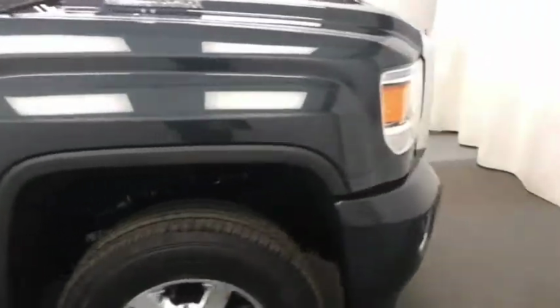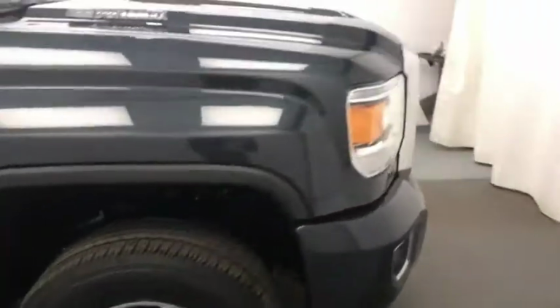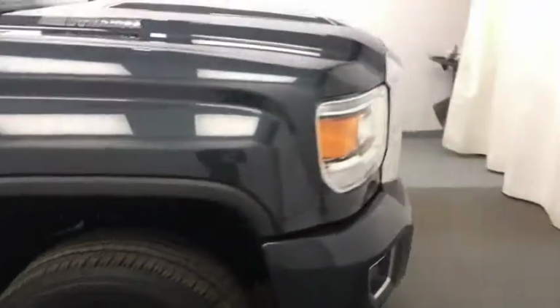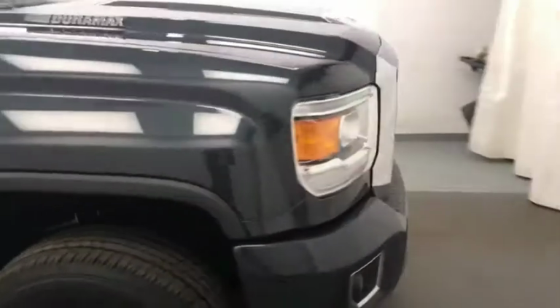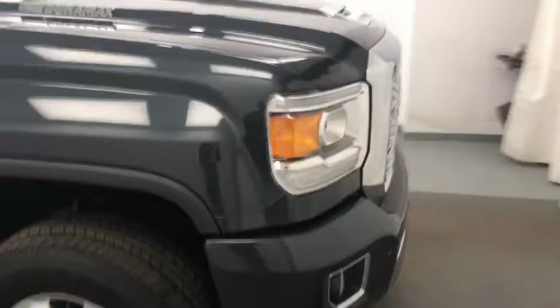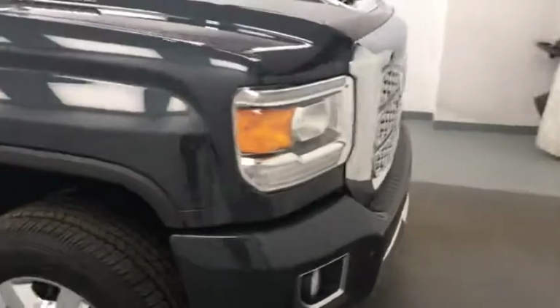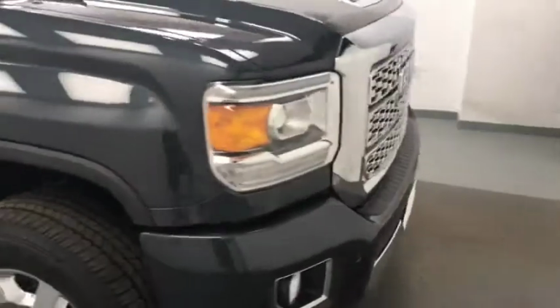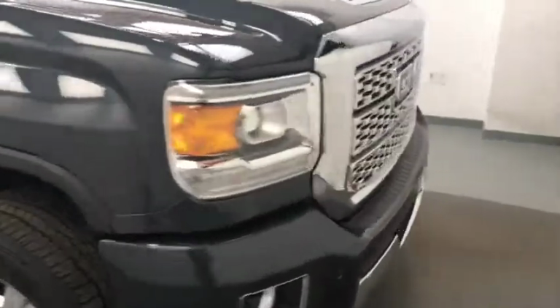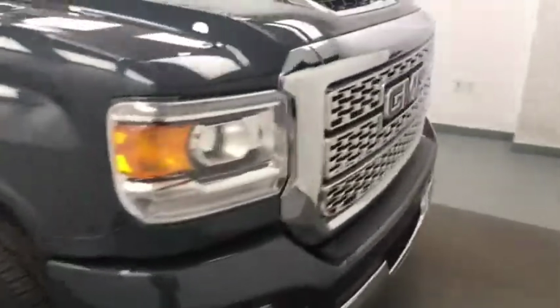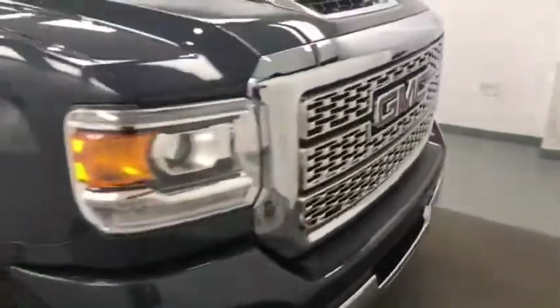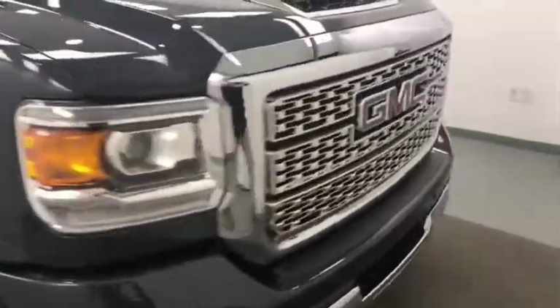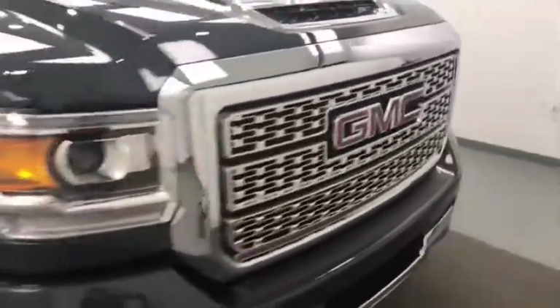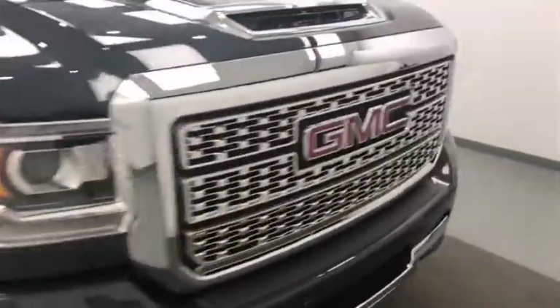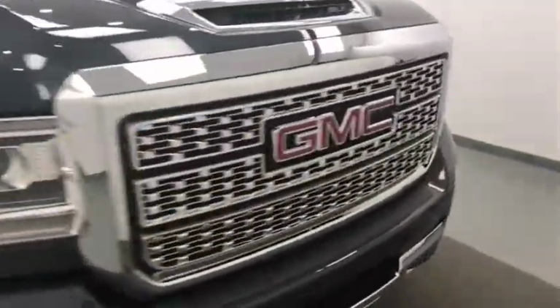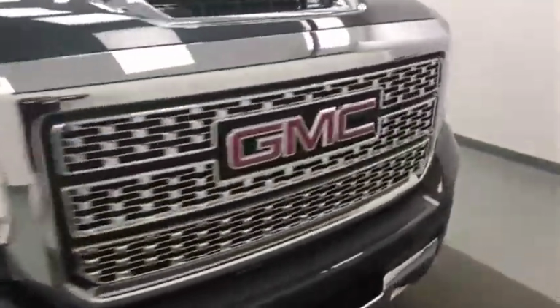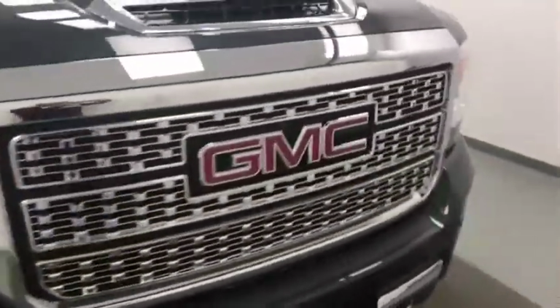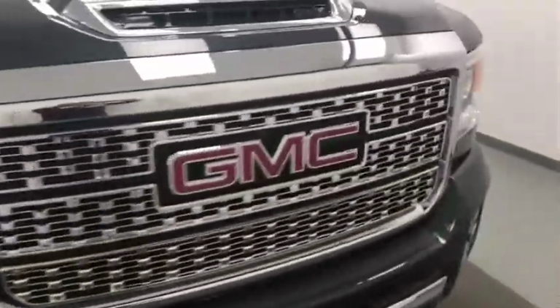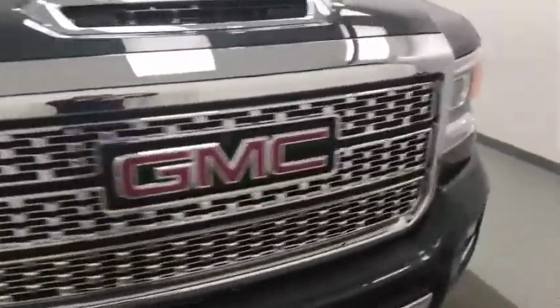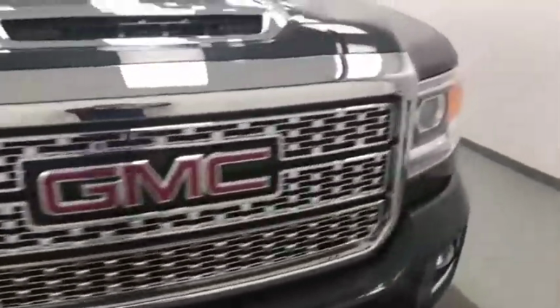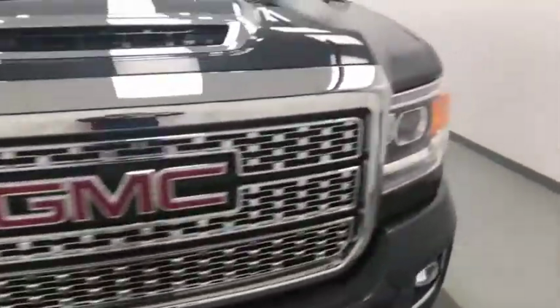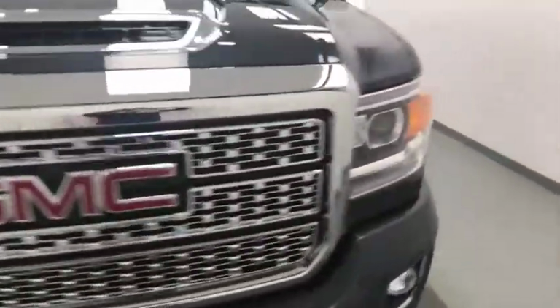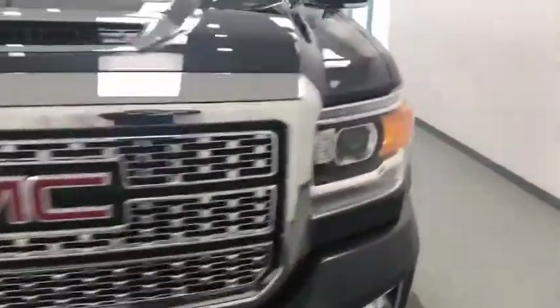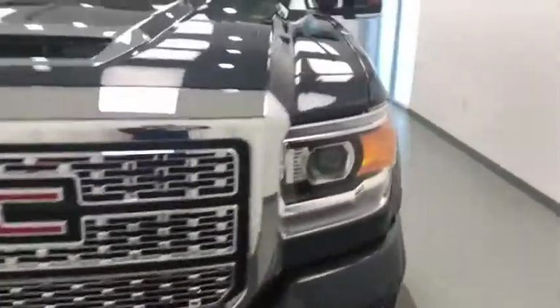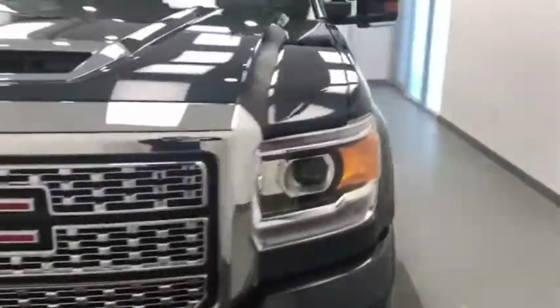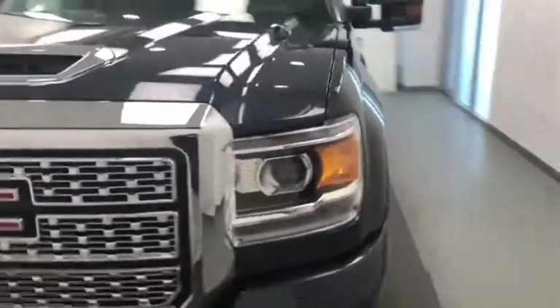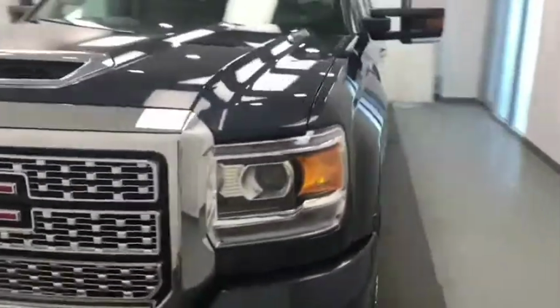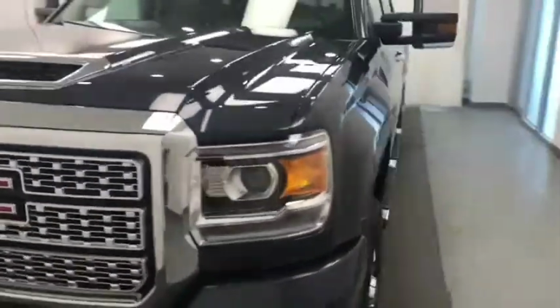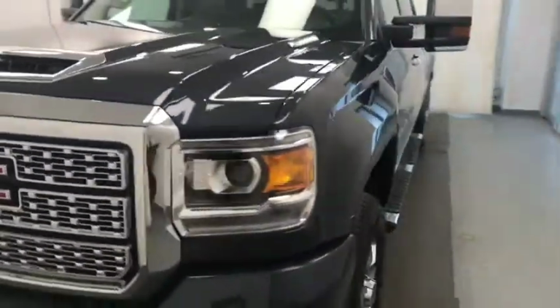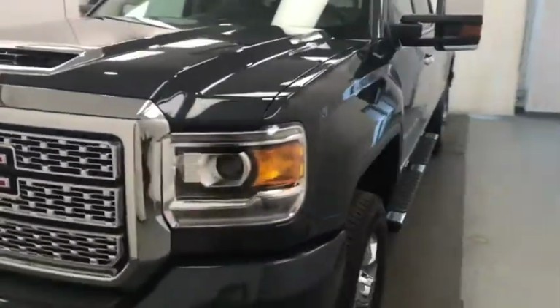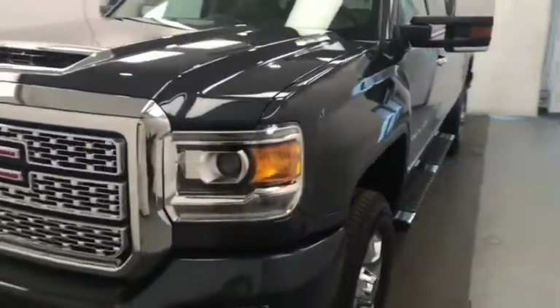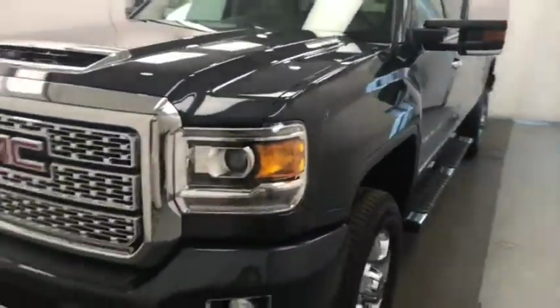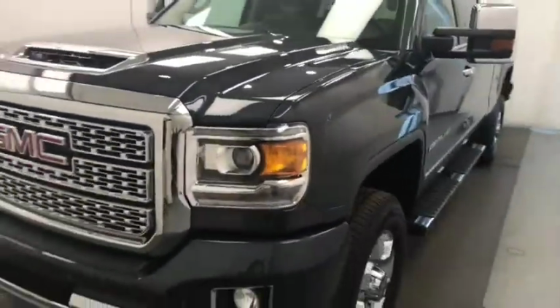Once again, we're viewing stock number 1960-14 on the 2018 GMC Sierra 3500 Denali HD. Our exterior color is dark slate.